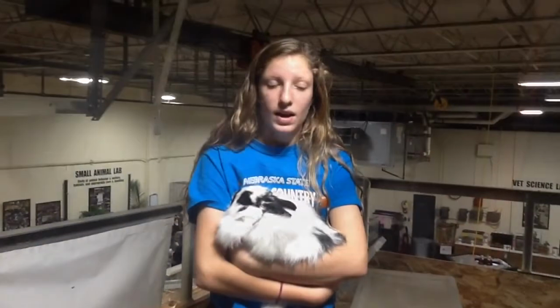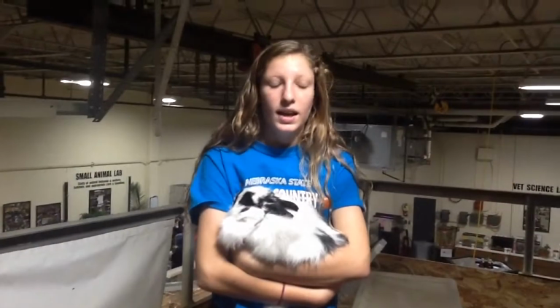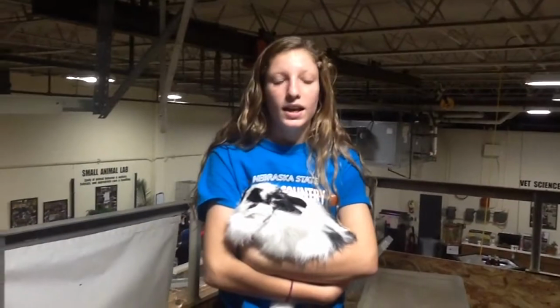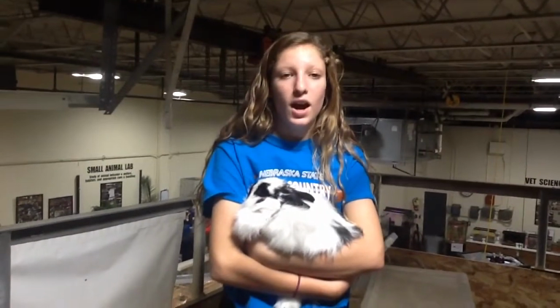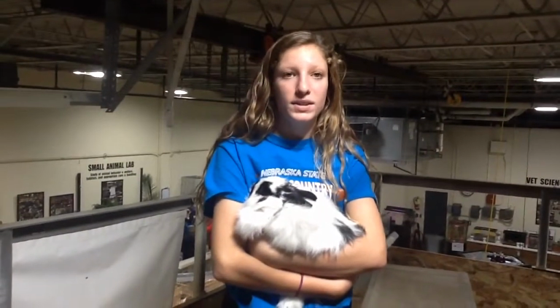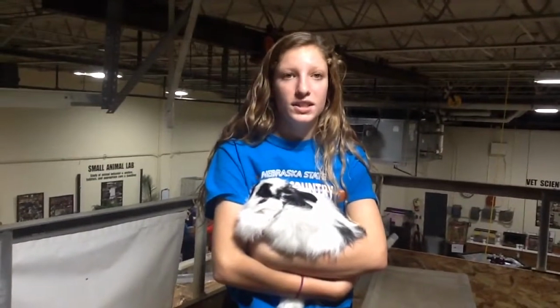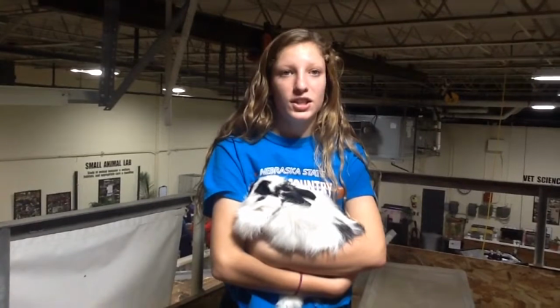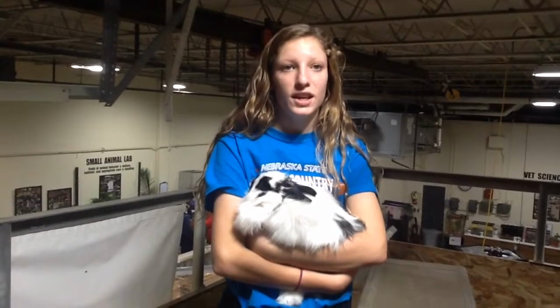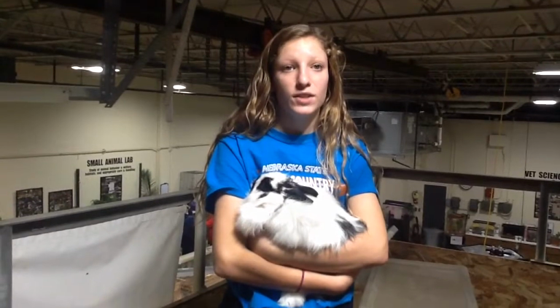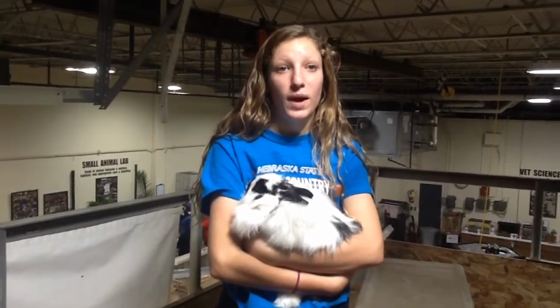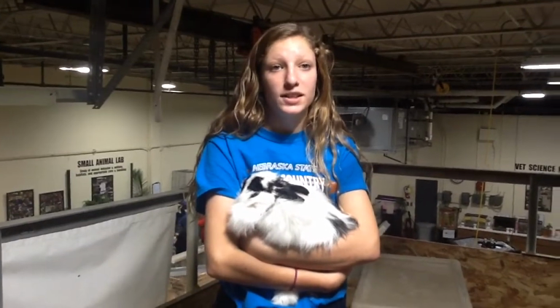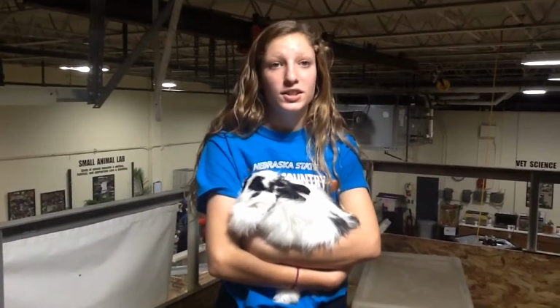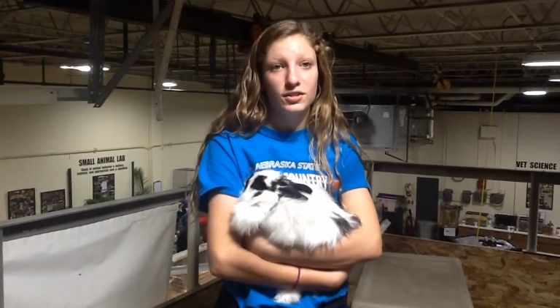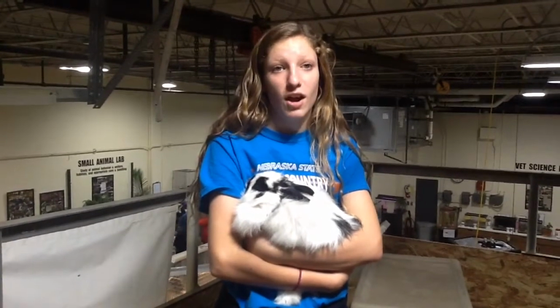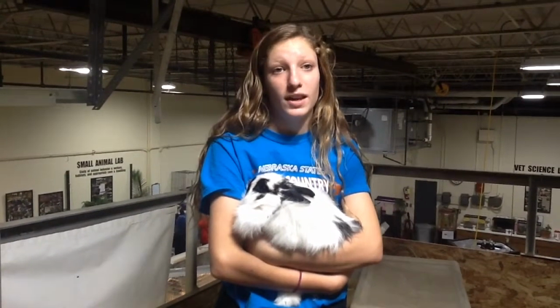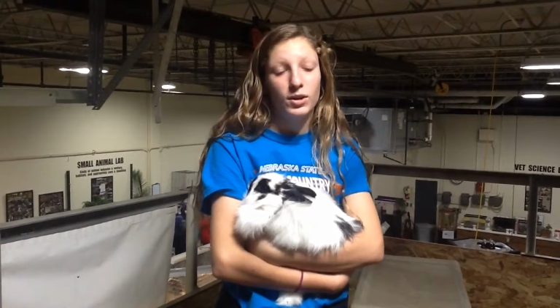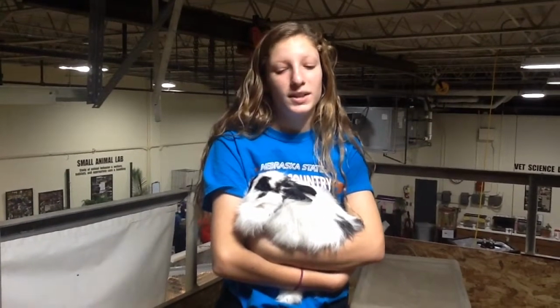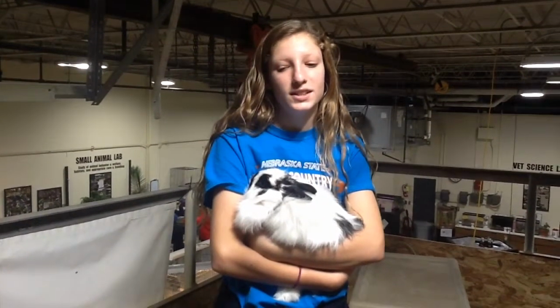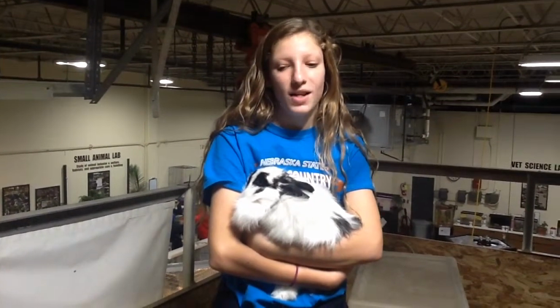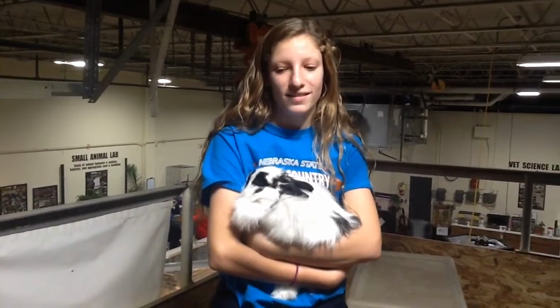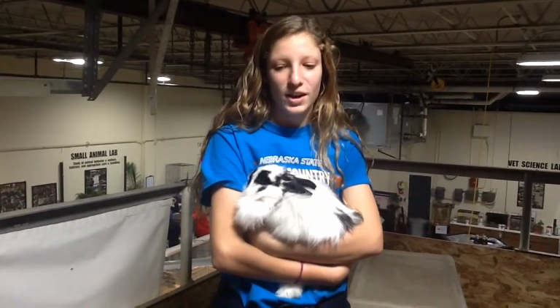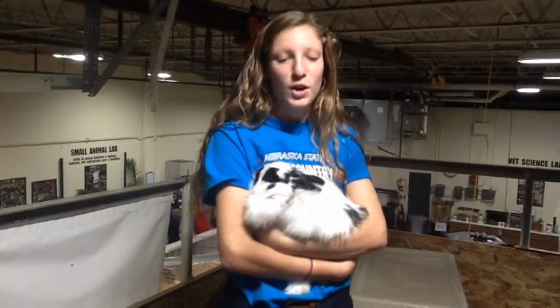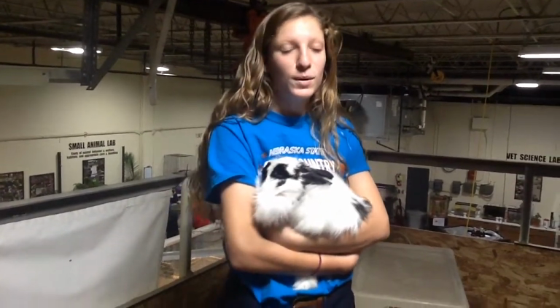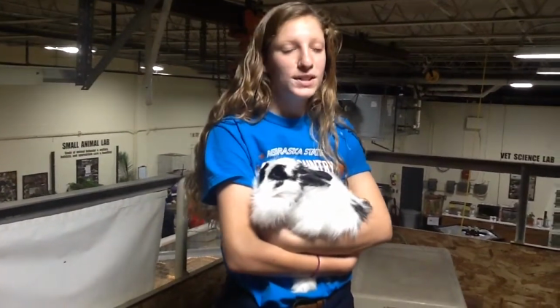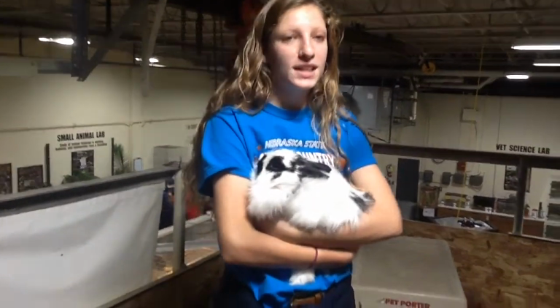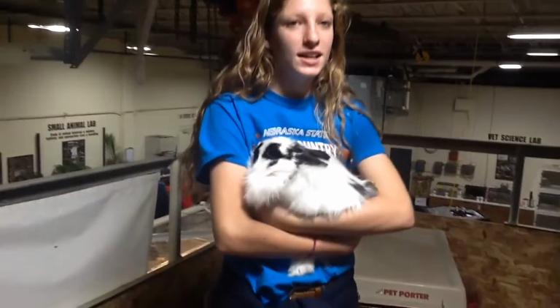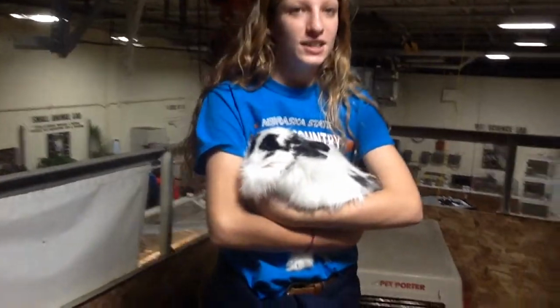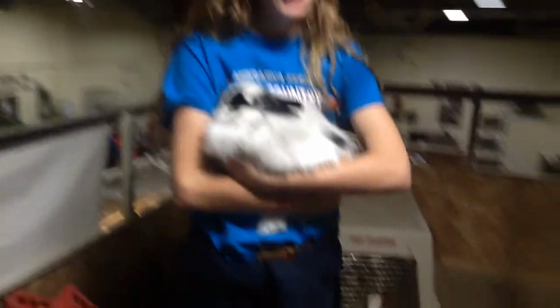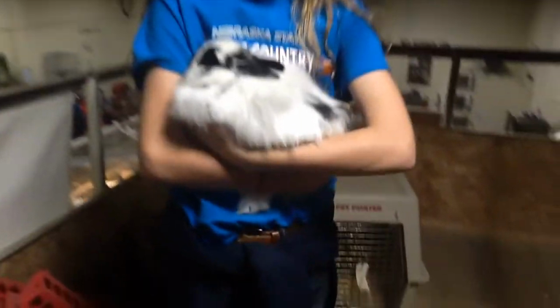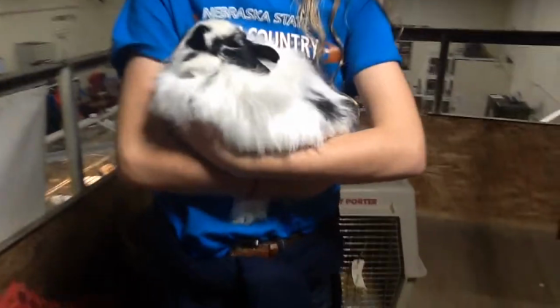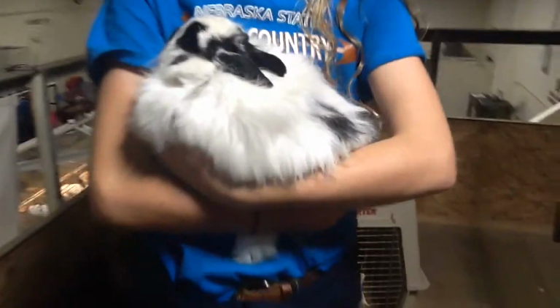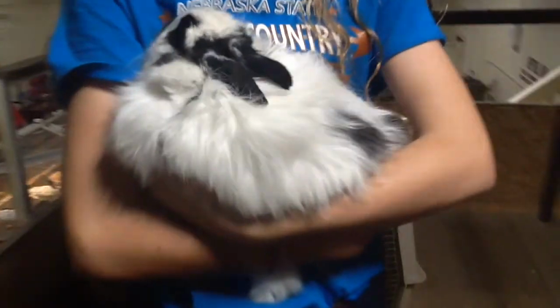In a competition, if their bodies are too long, they will be disqualified. But Wuzzy here is just right.